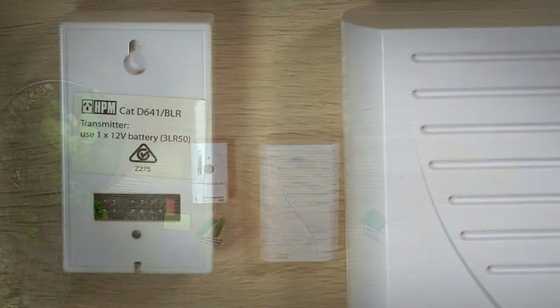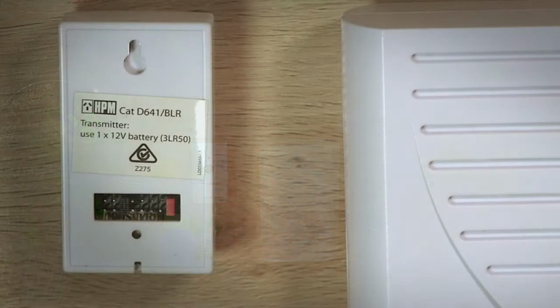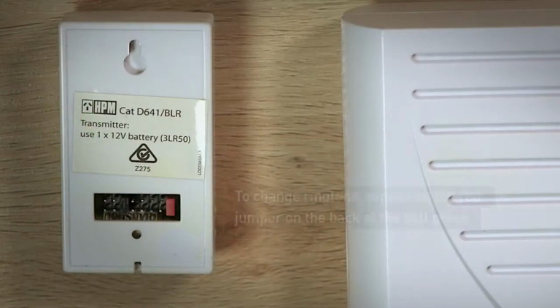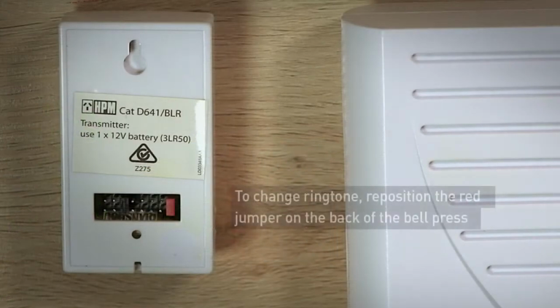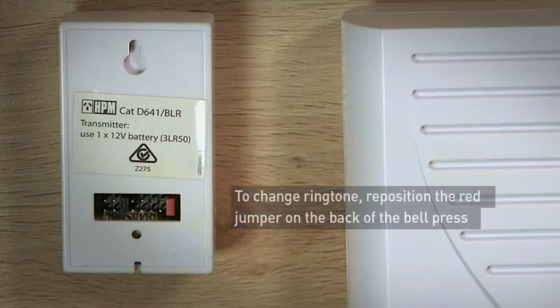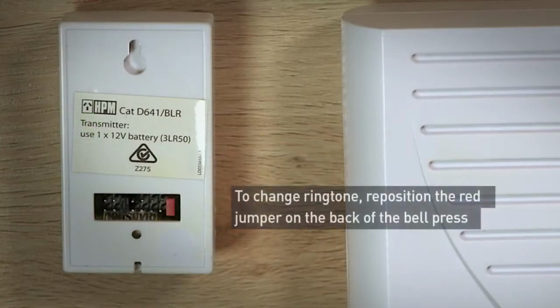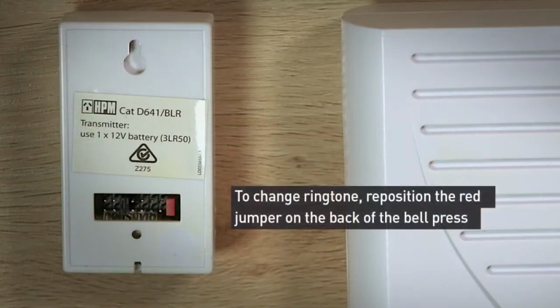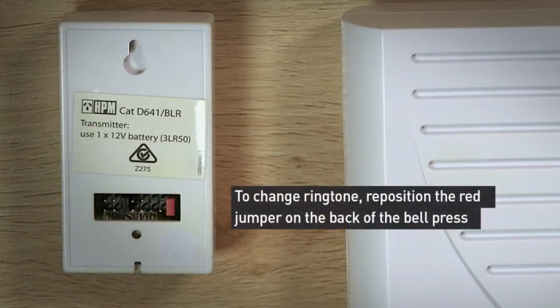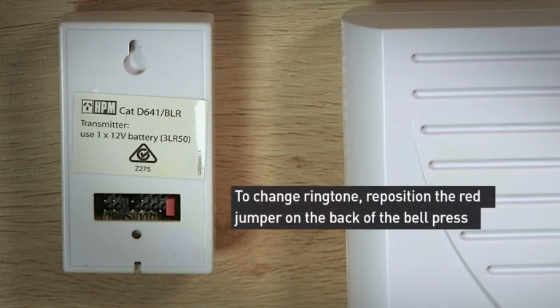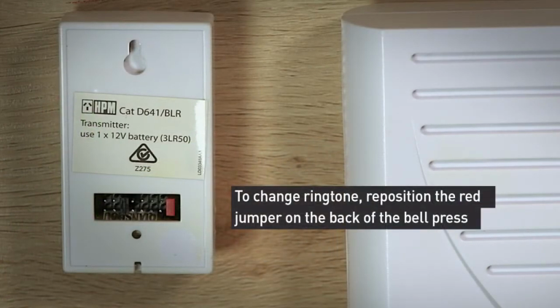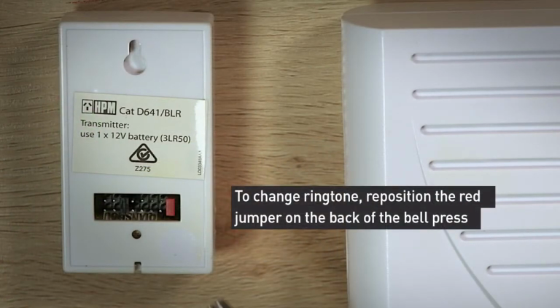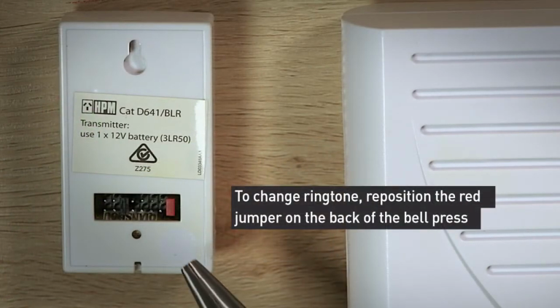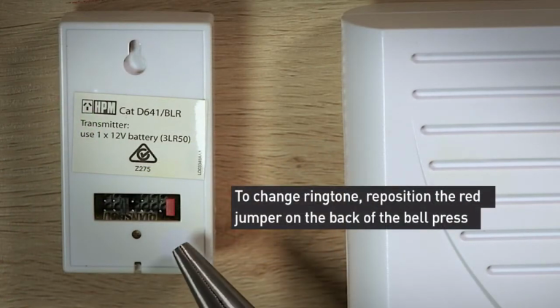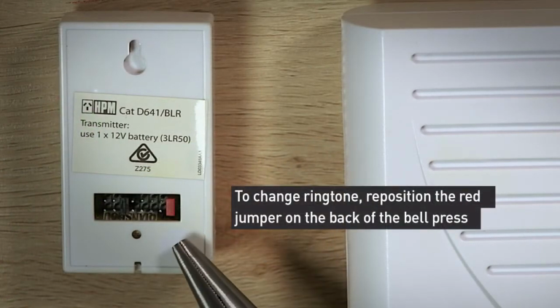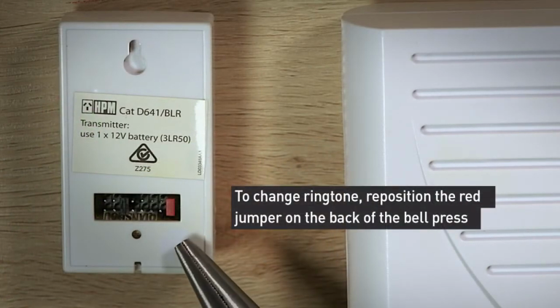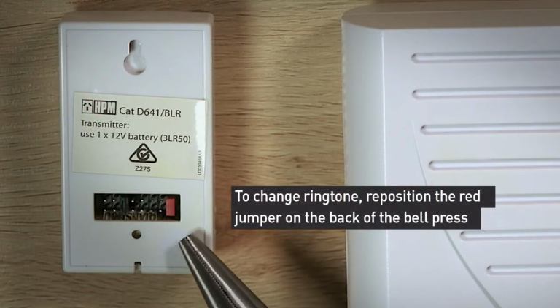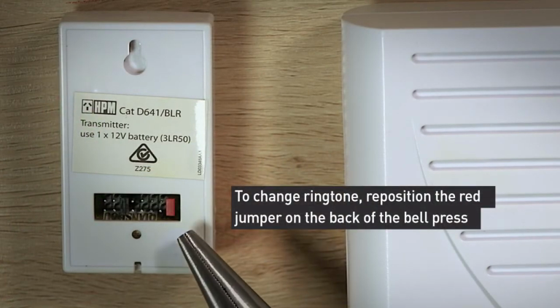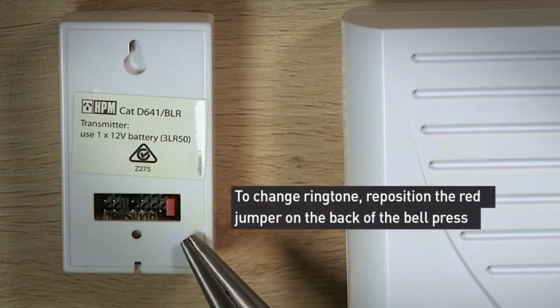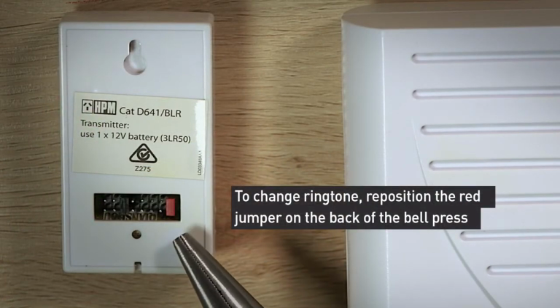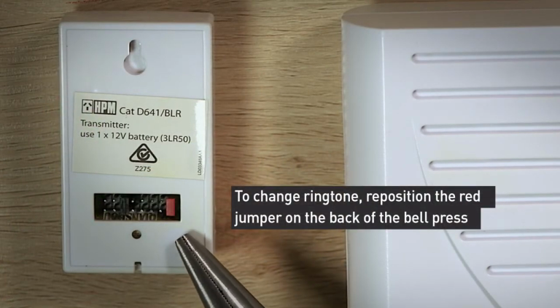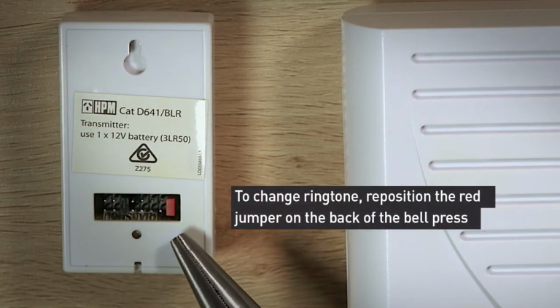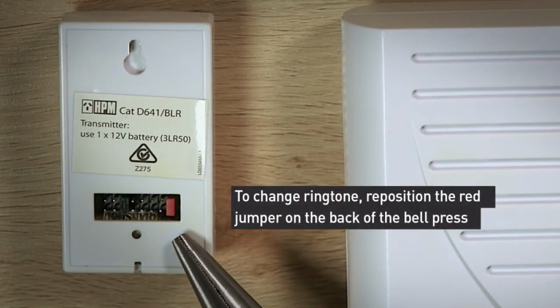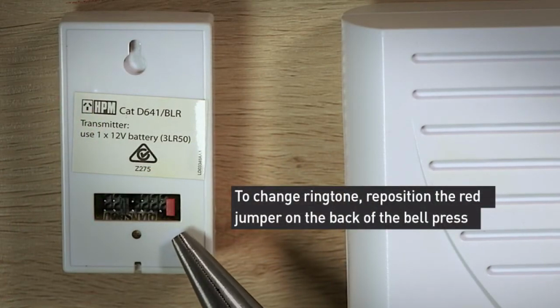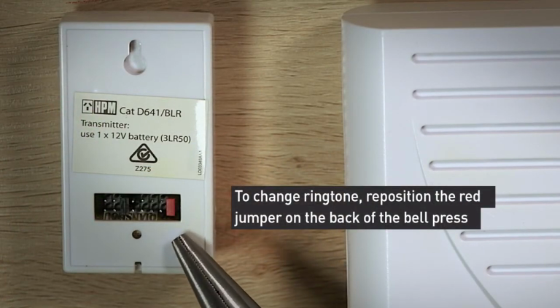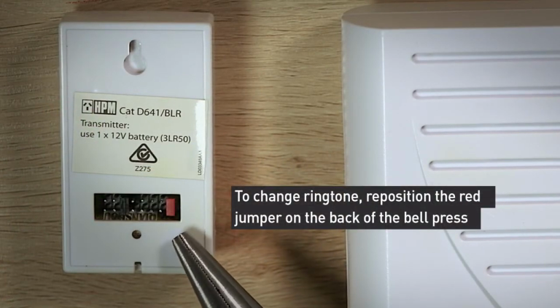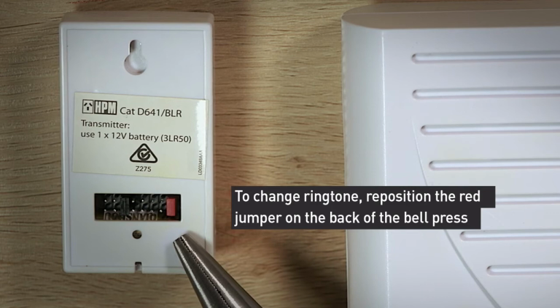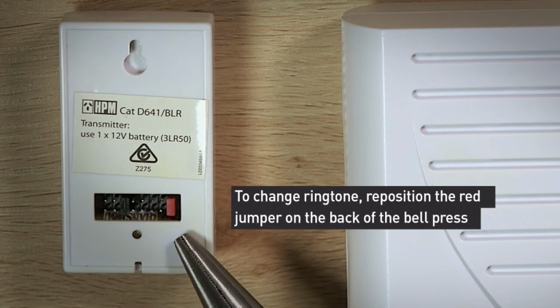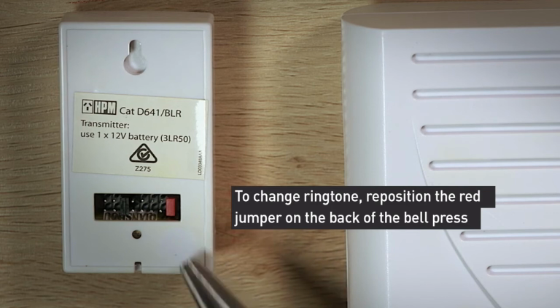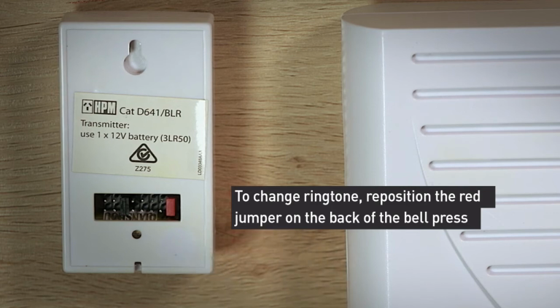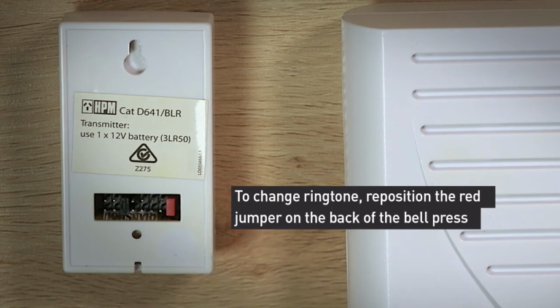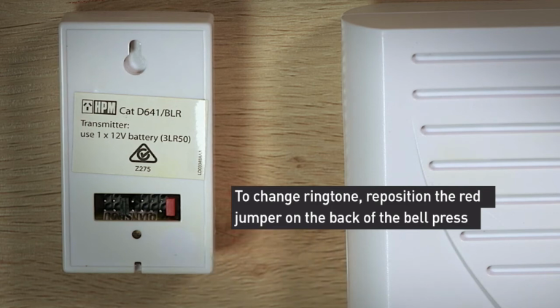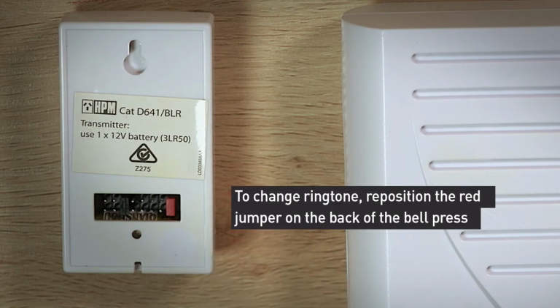To change the ringtone, simply reposition the red jumper on the back of the bell press to options A or B.